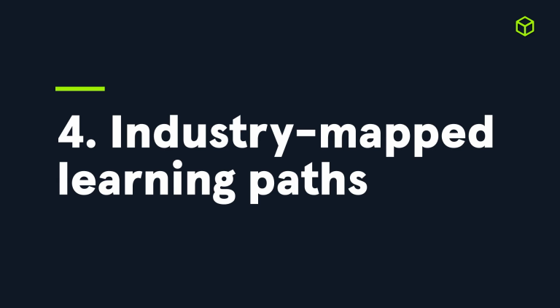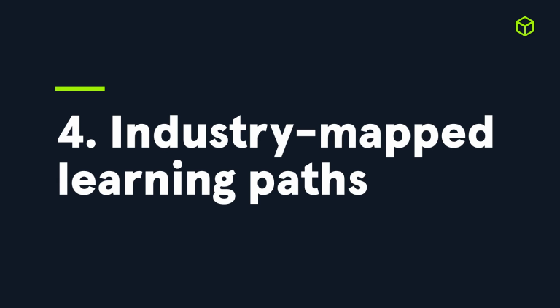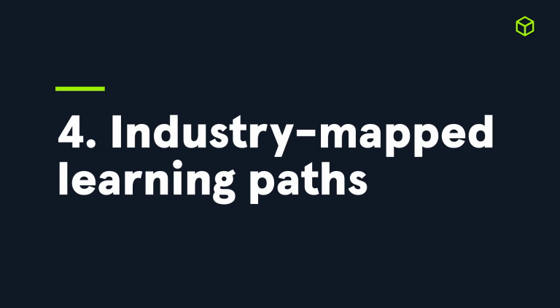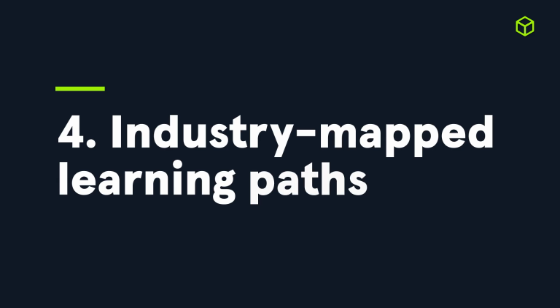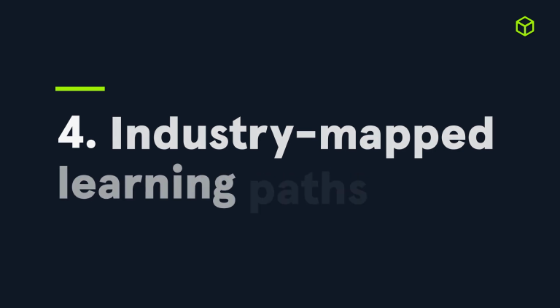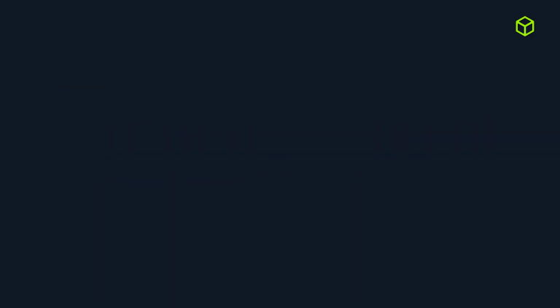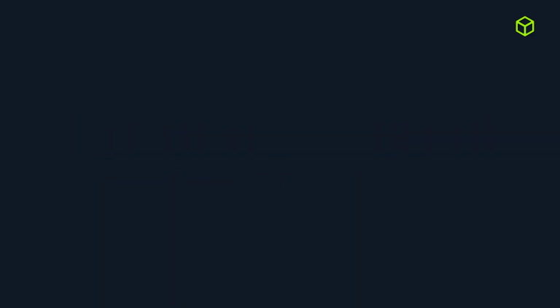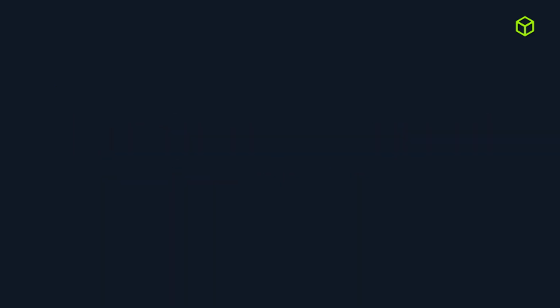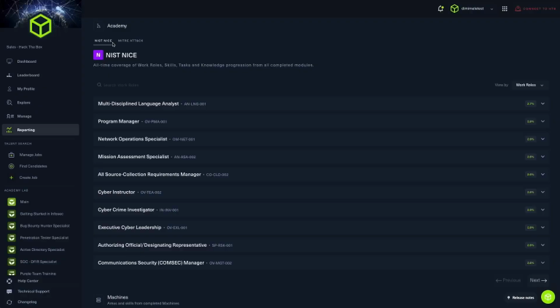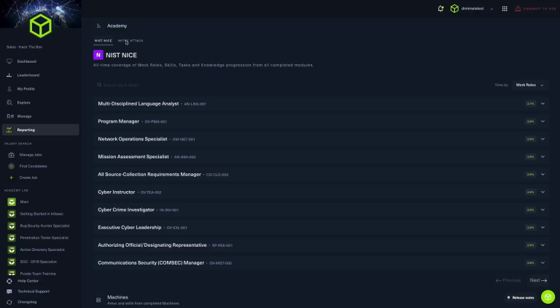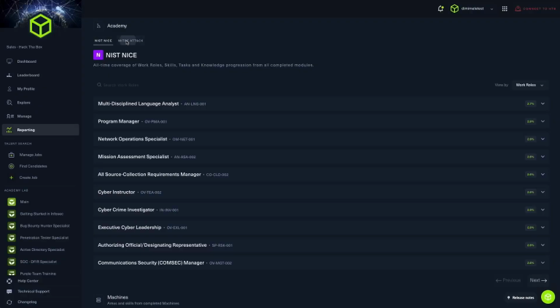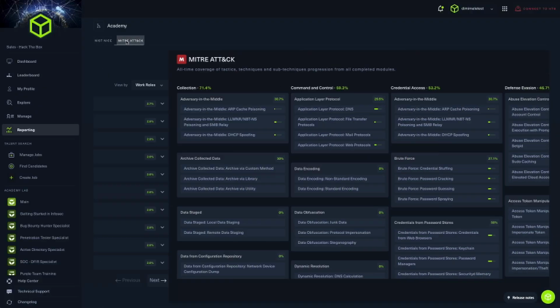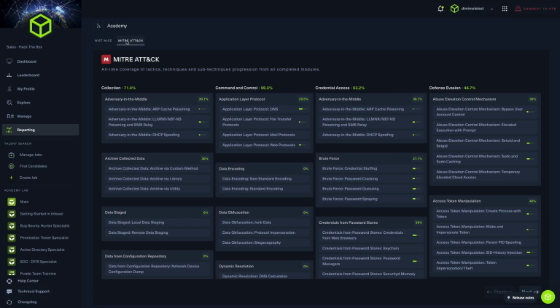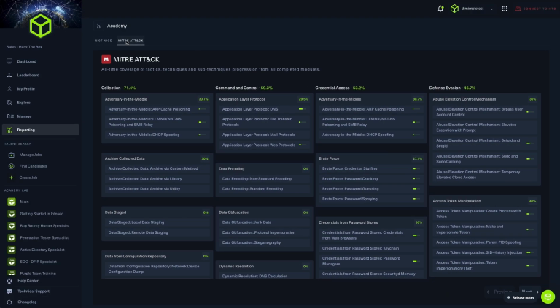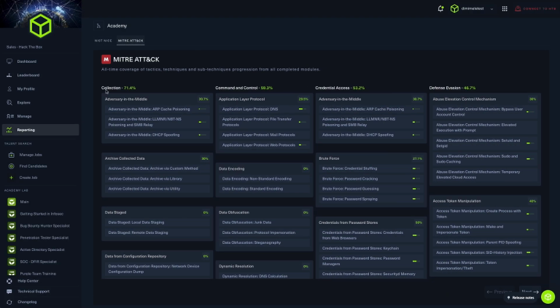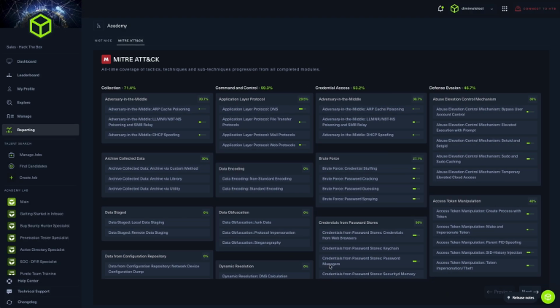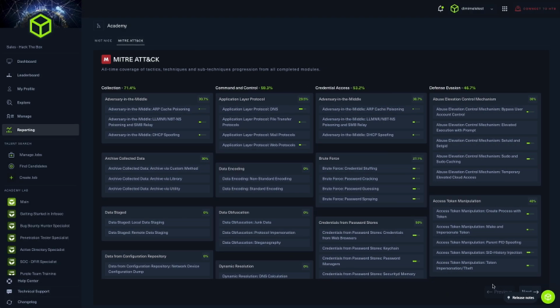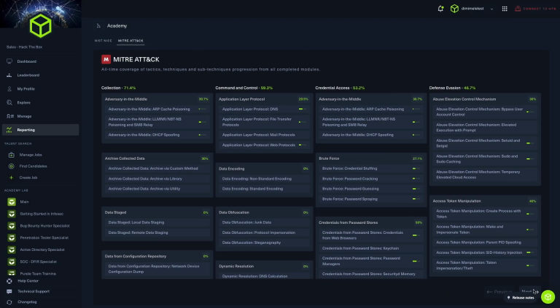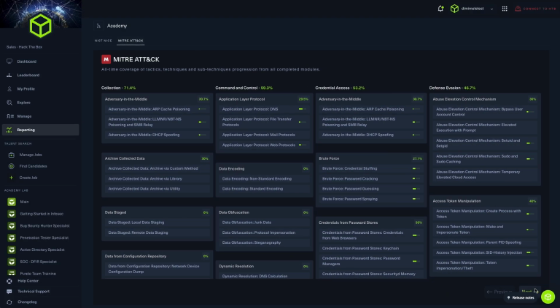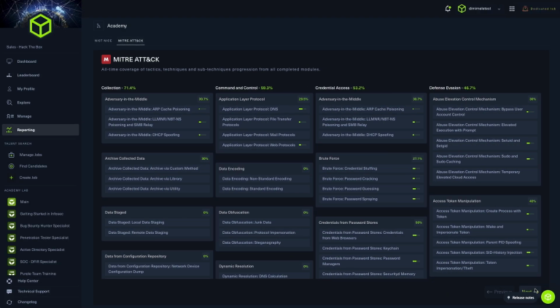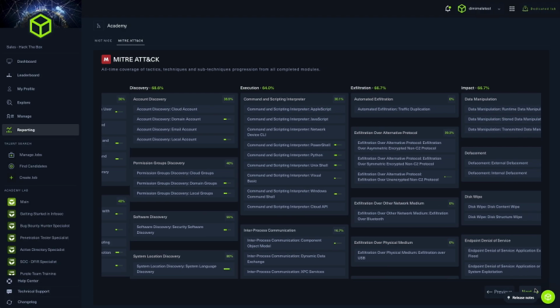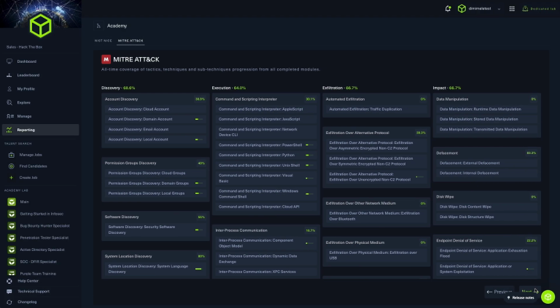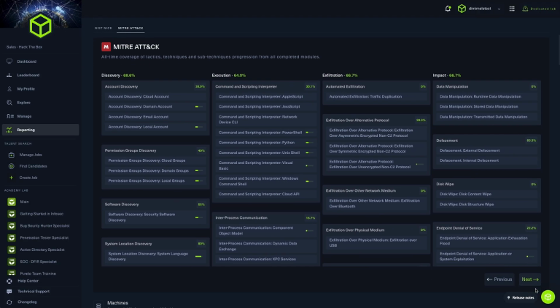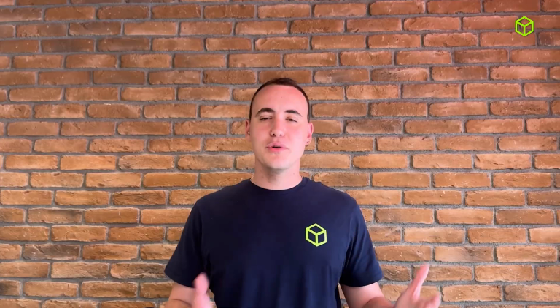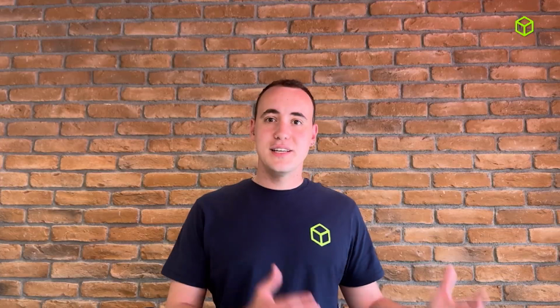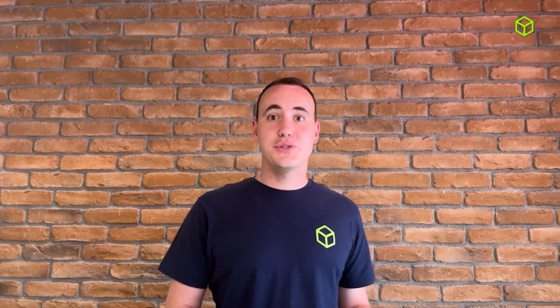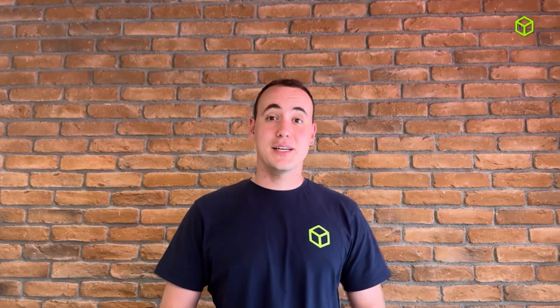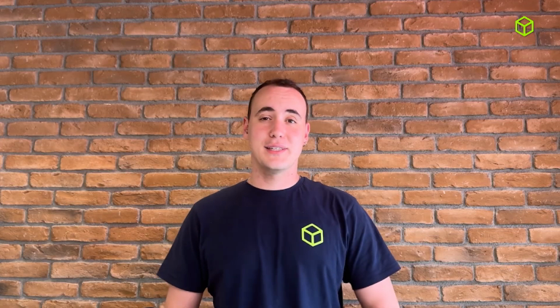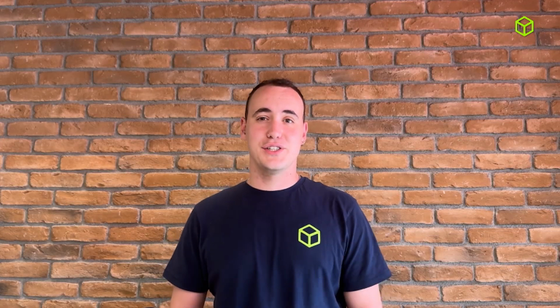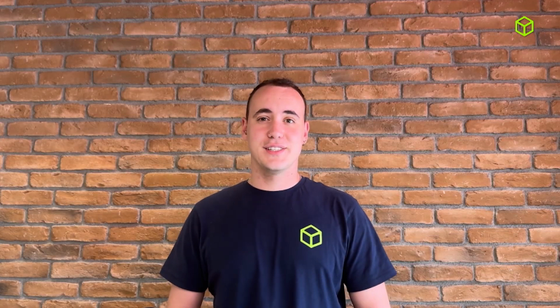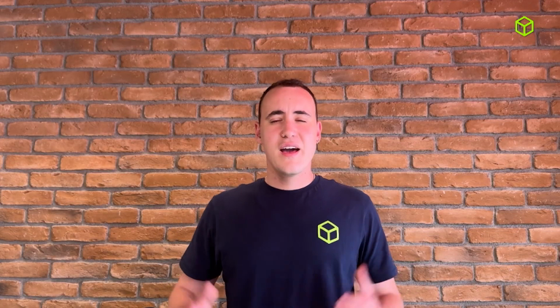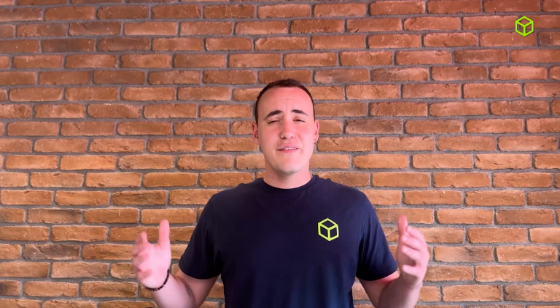Number four: industry-mapped learning paths. All of the content is mapped to industry frameworks, giving students market-ready knowledge aligned with job roles and industry expectations.